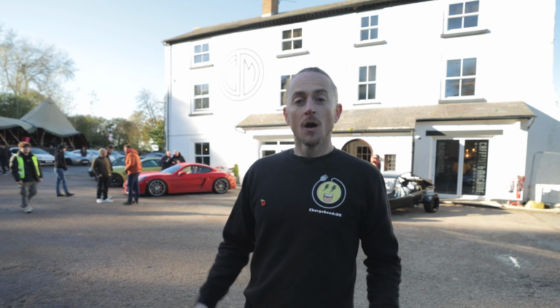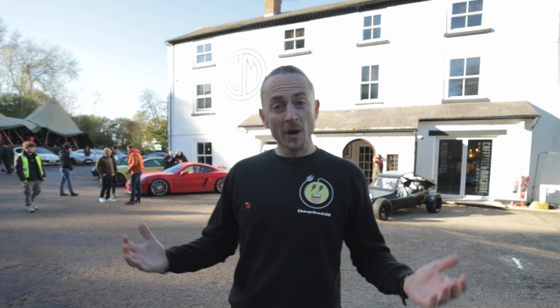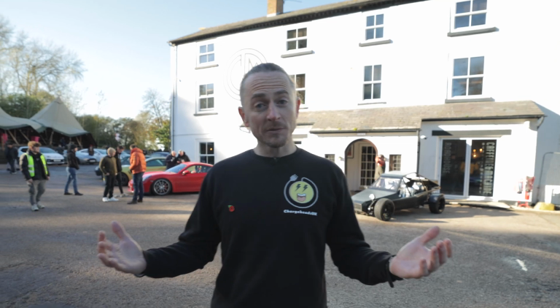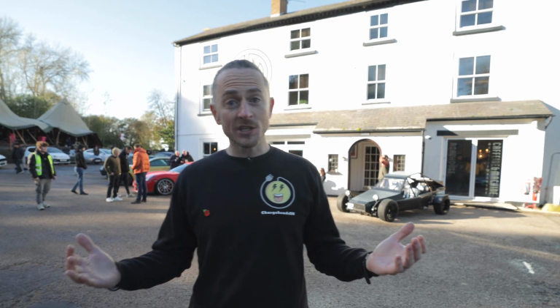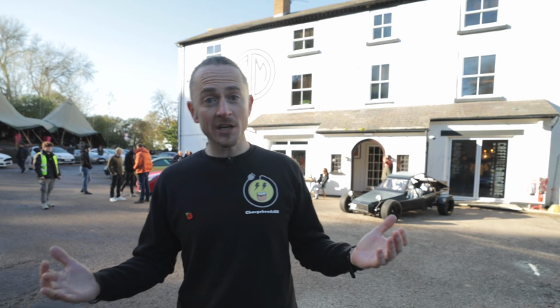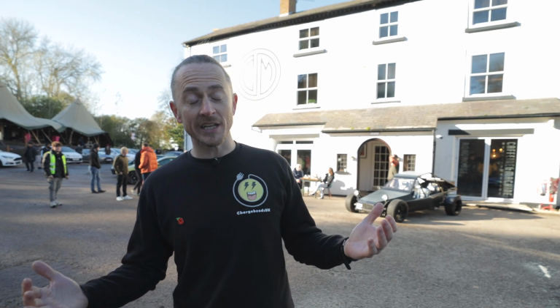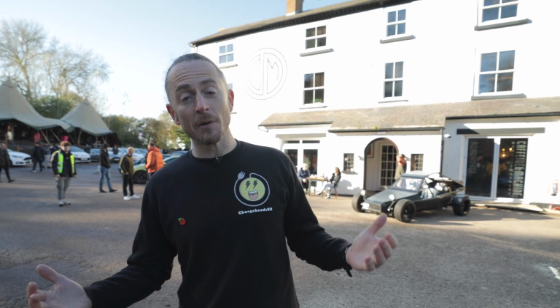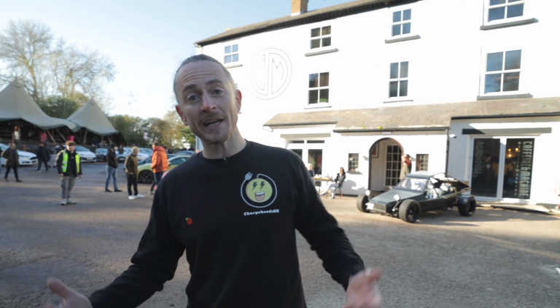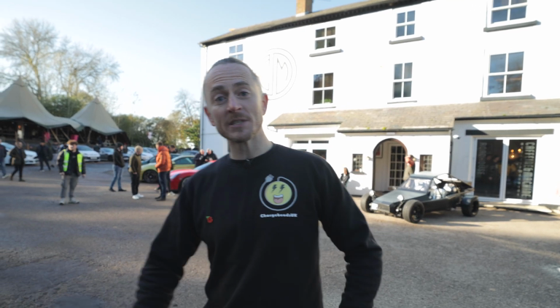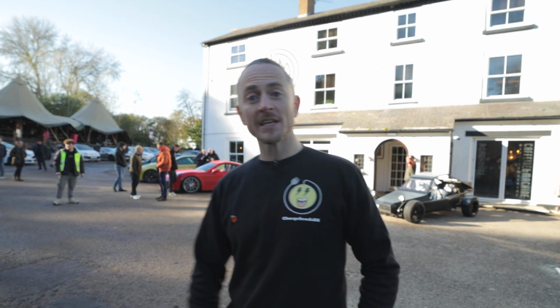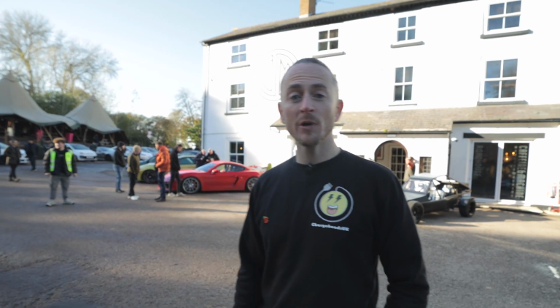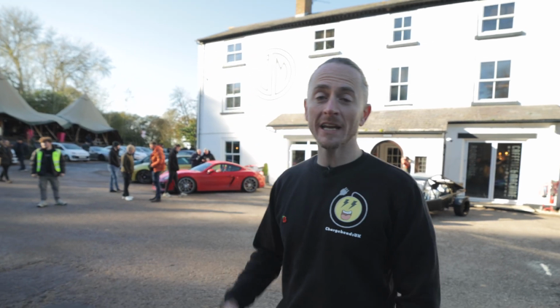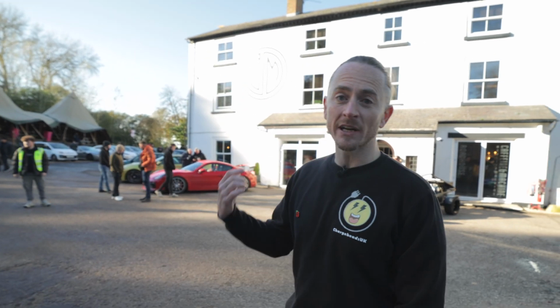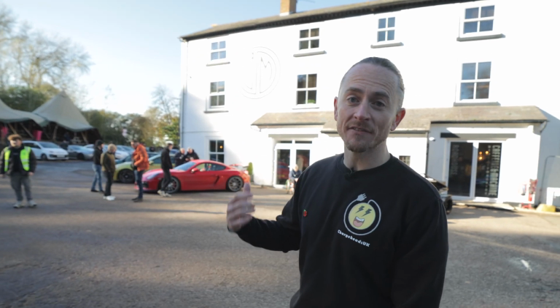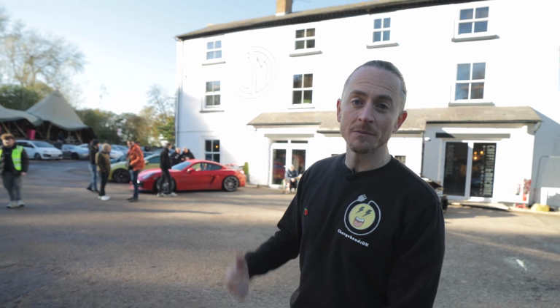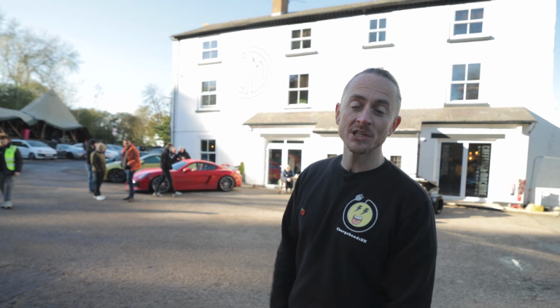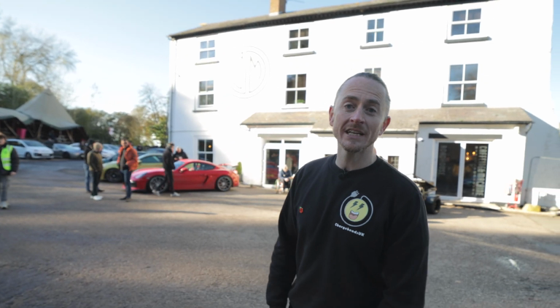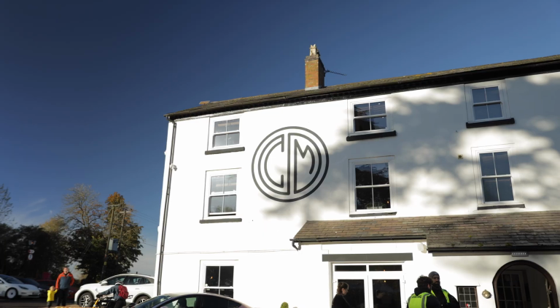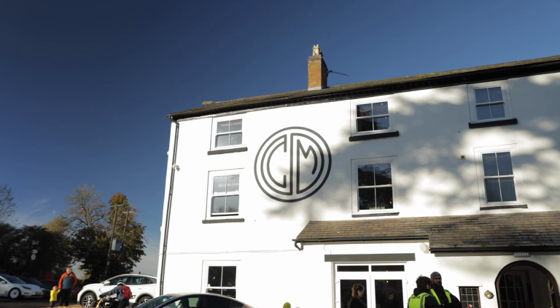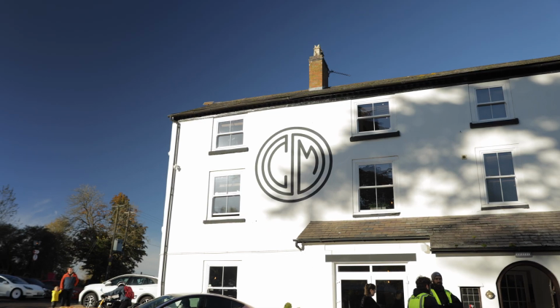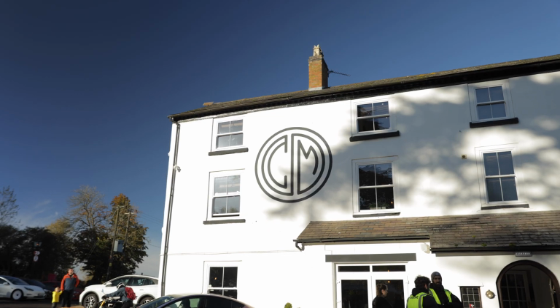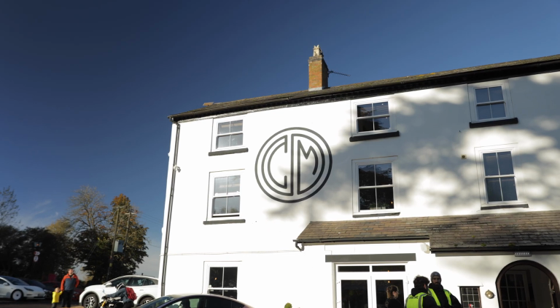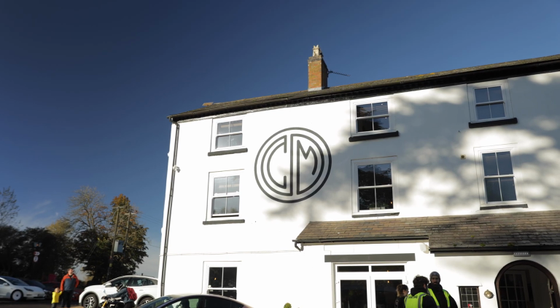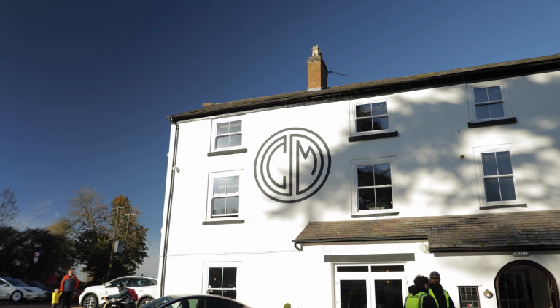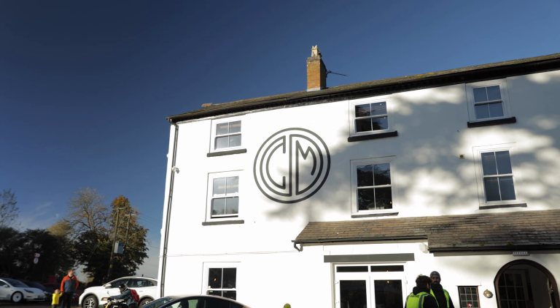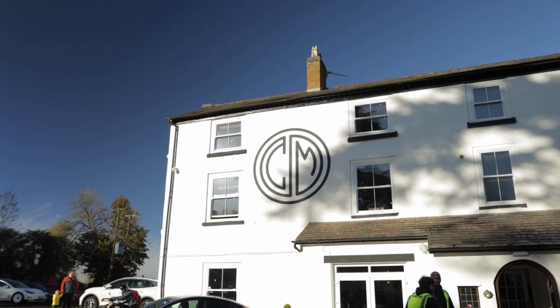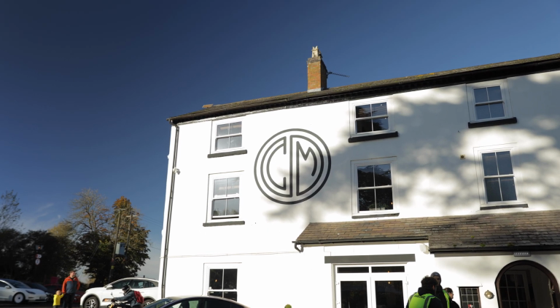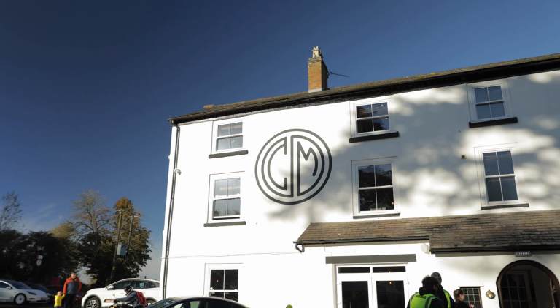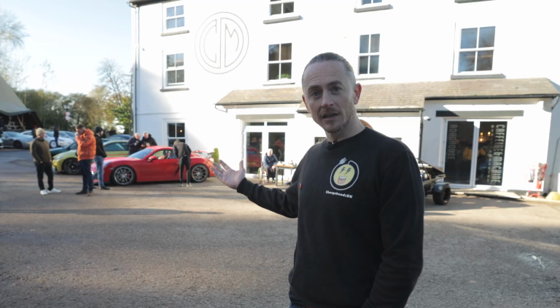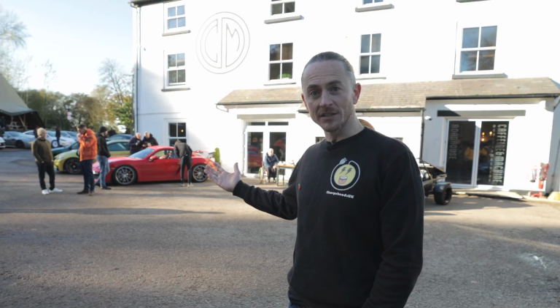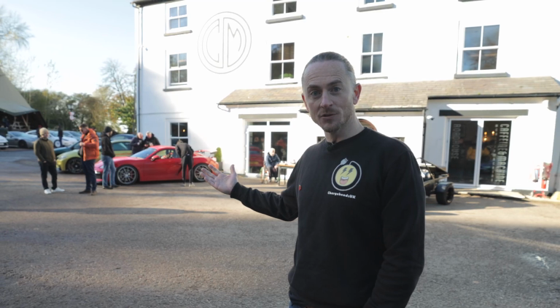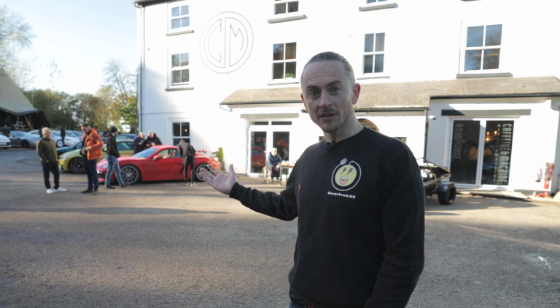Welcome to Charge Heads. My name's Tim. We're here at Cafe in the Machine for the EV meet that I organised. Let's enjoy it.